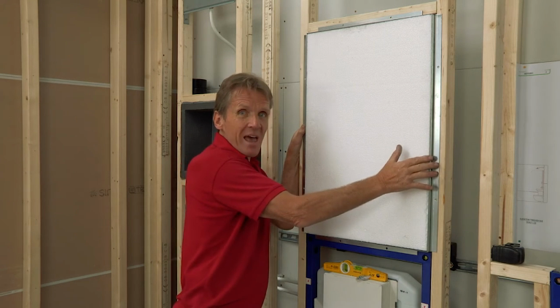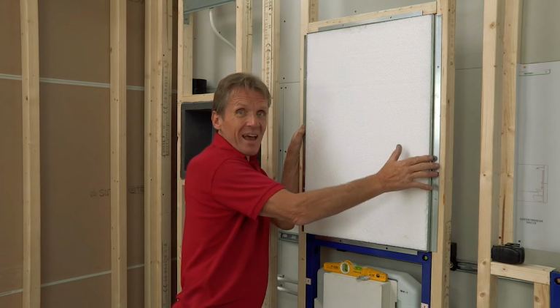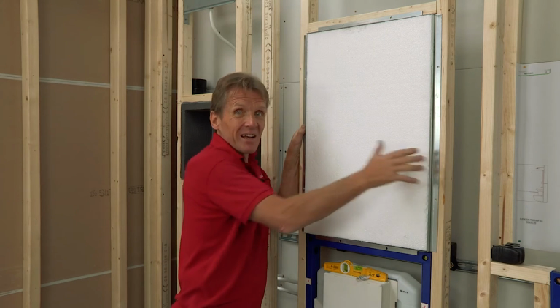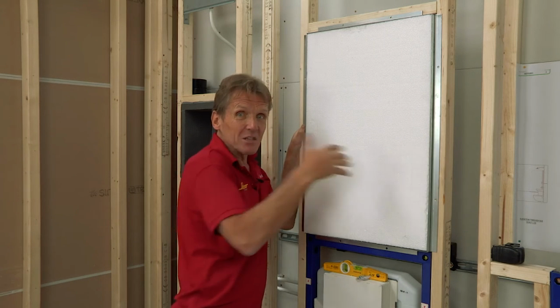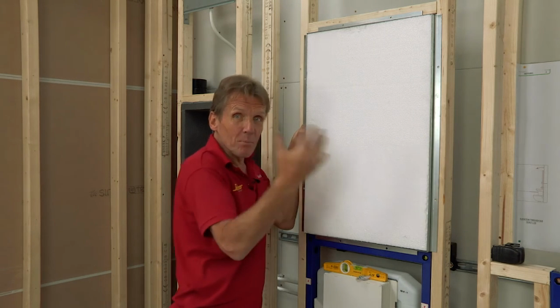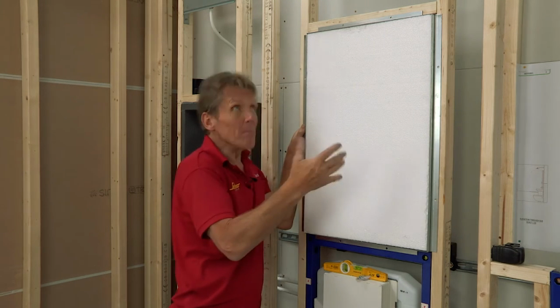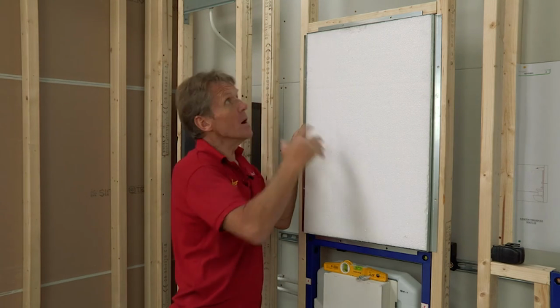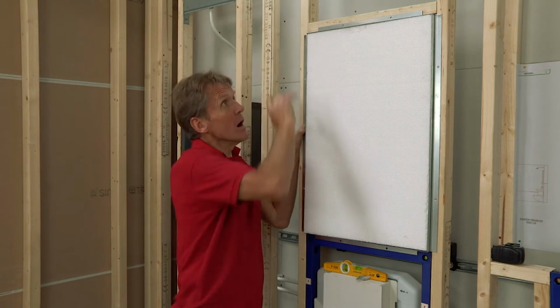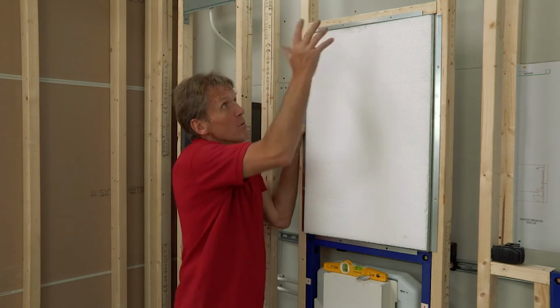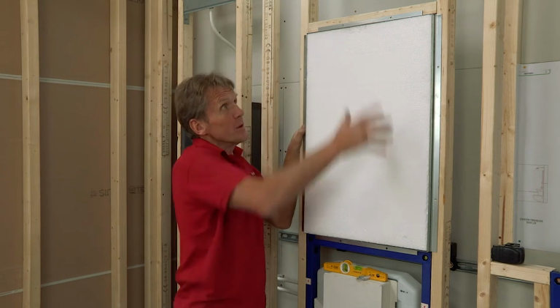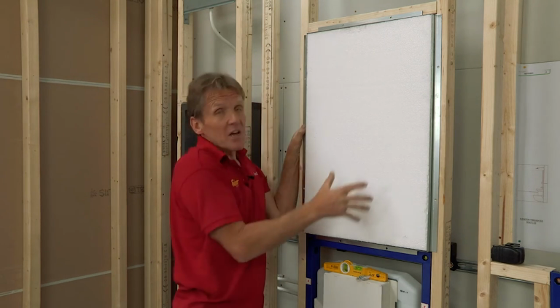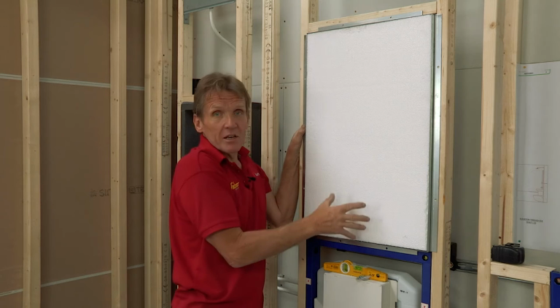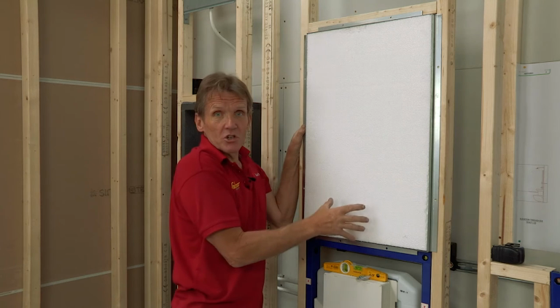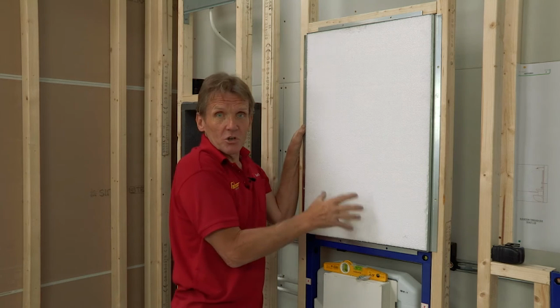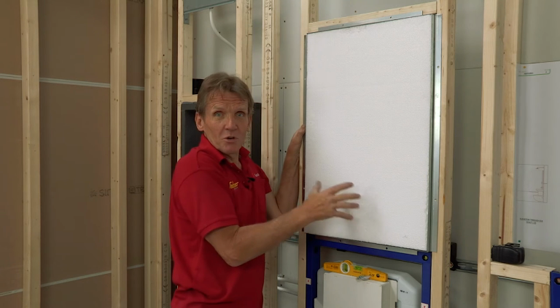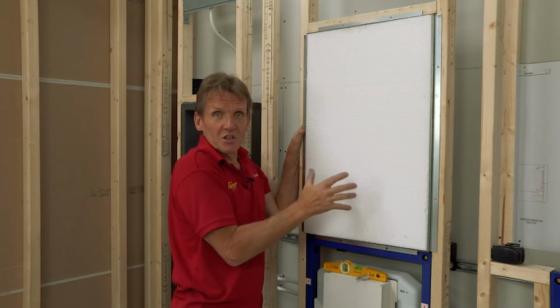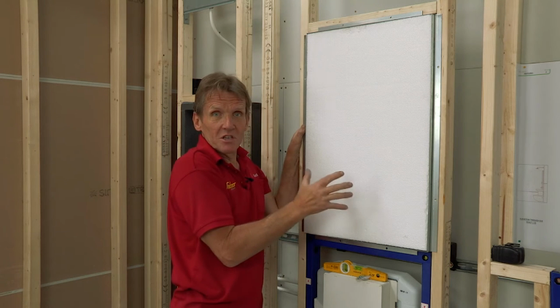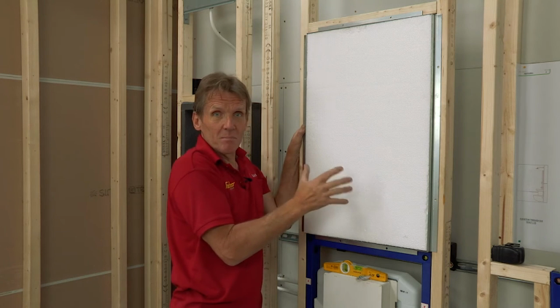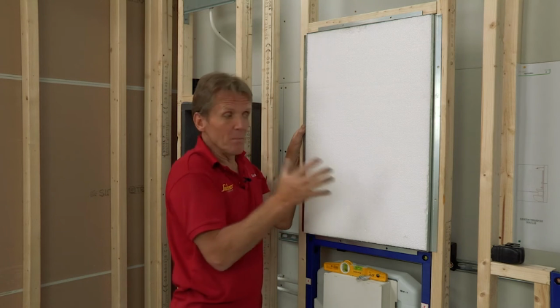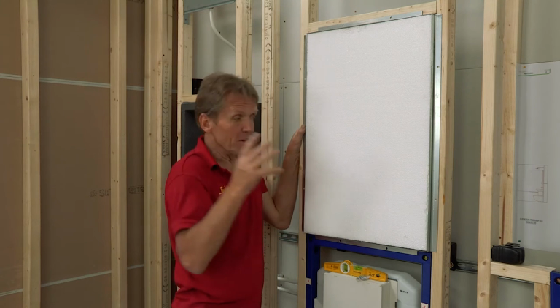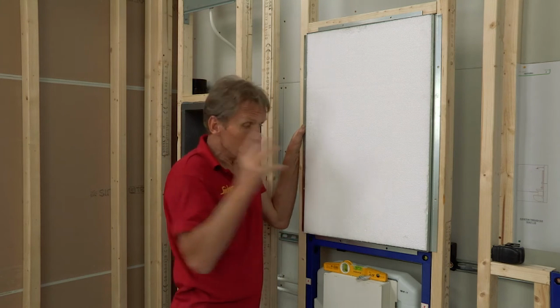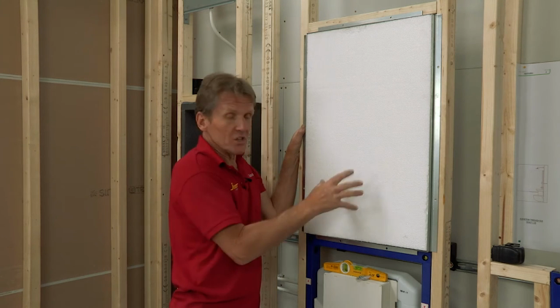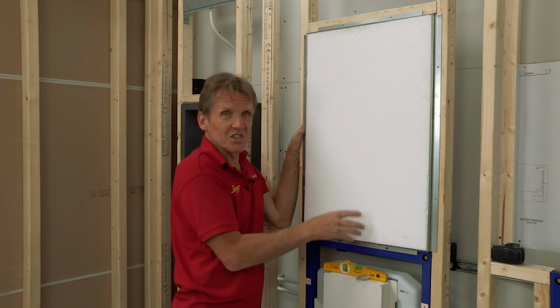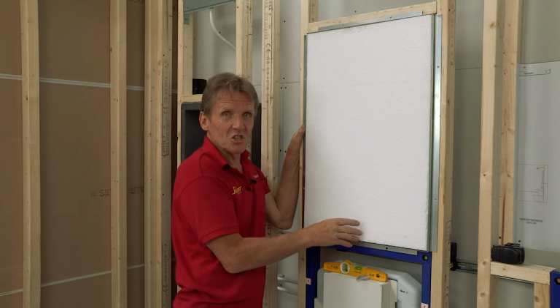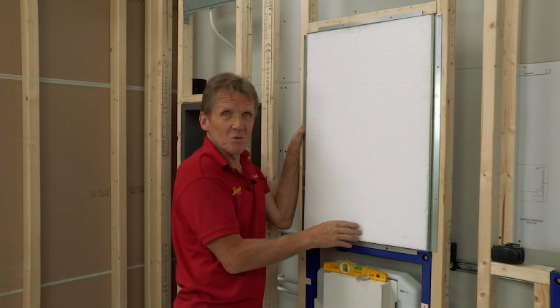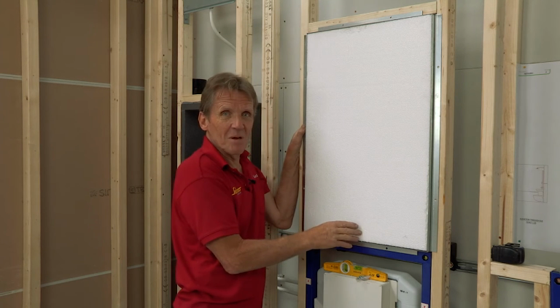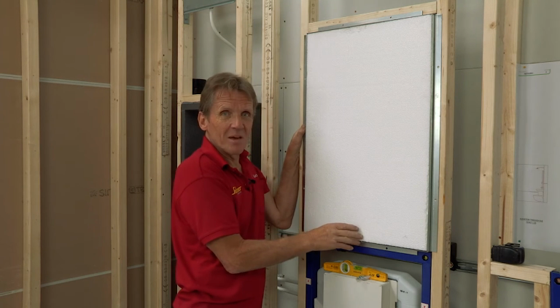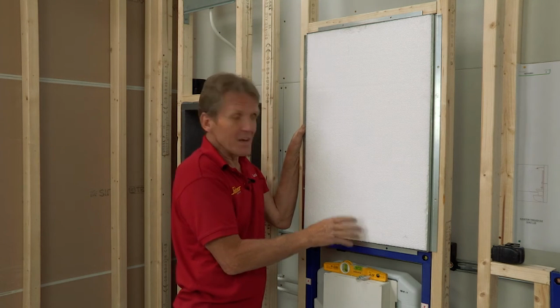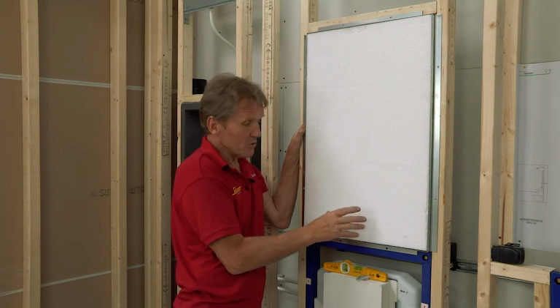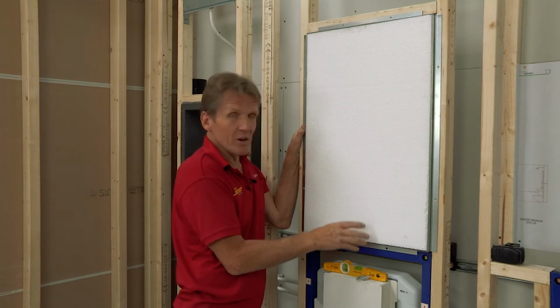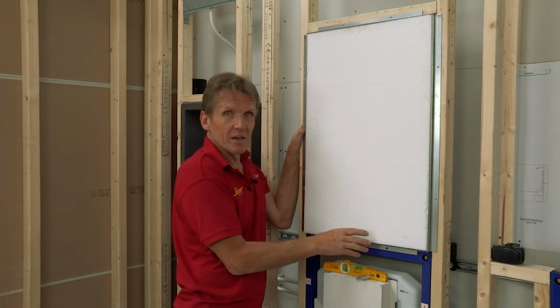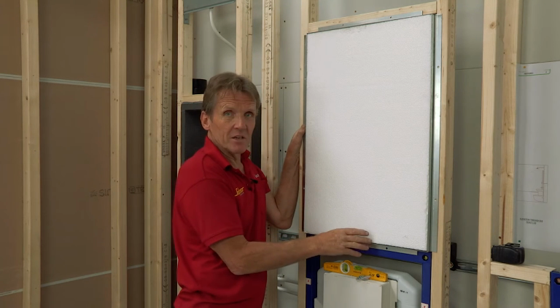And as a plumber, I would be challenged to do this in timber, but using this system, it's really easy.